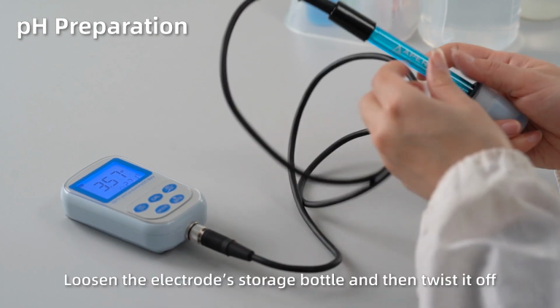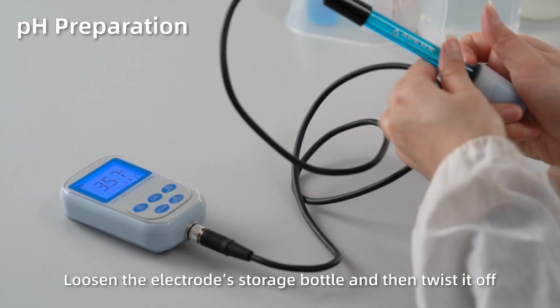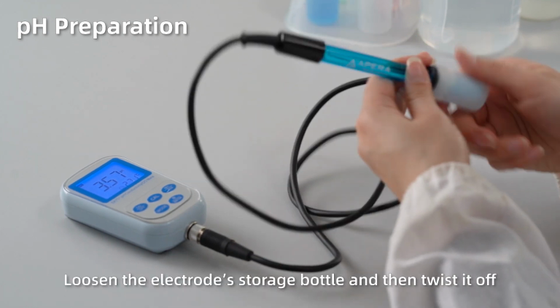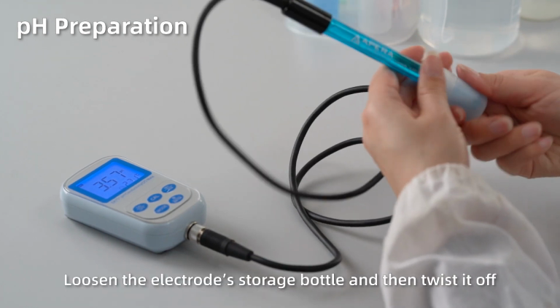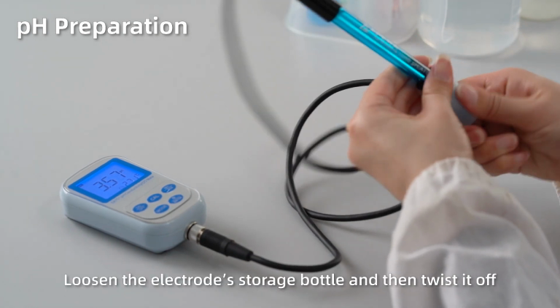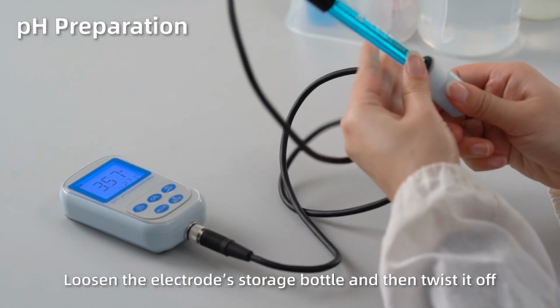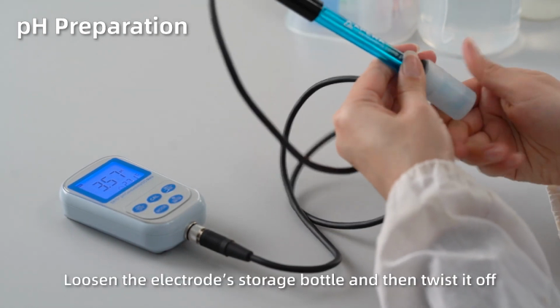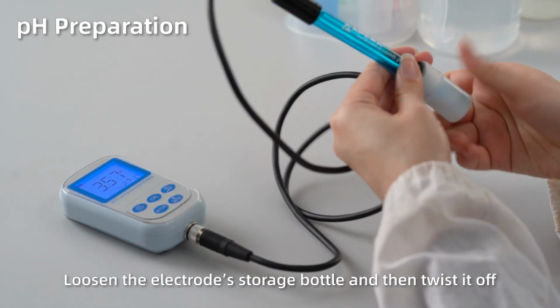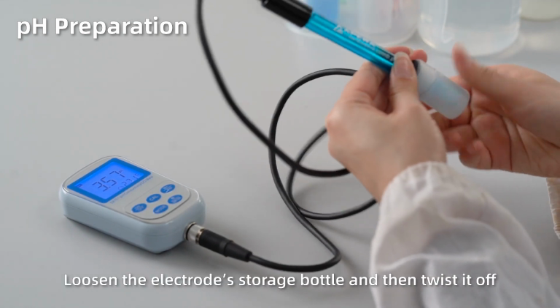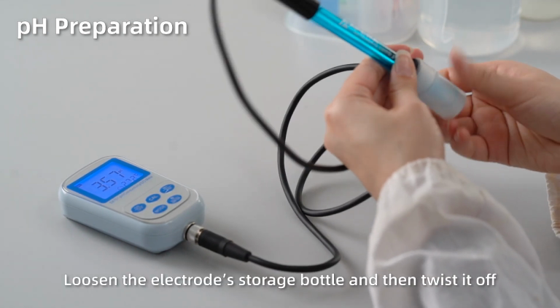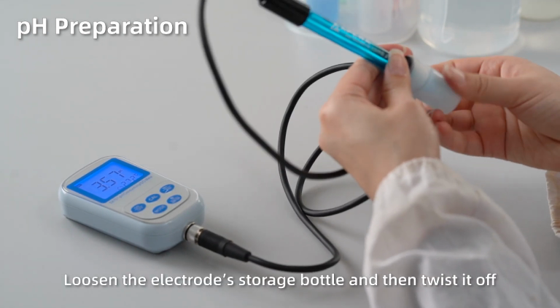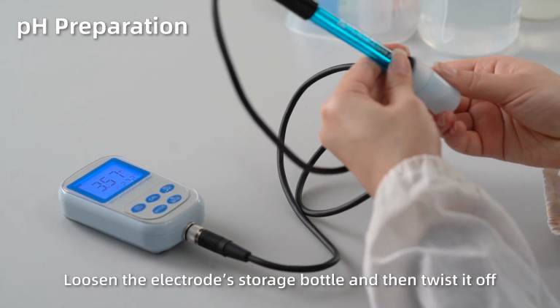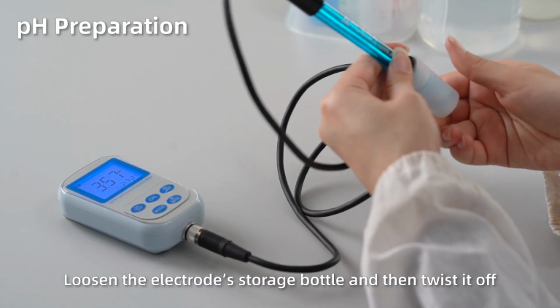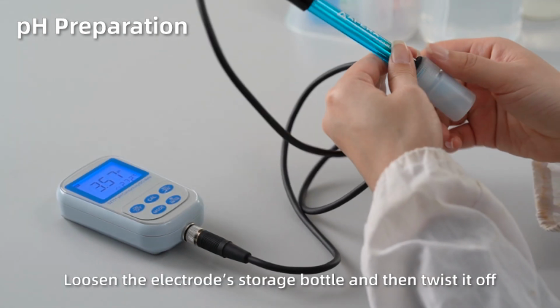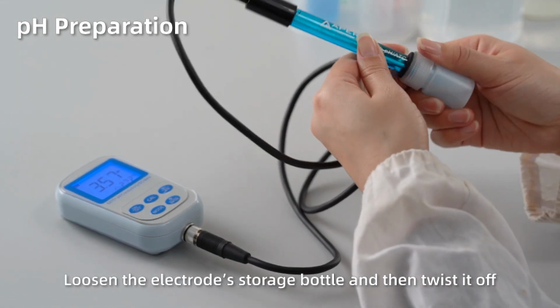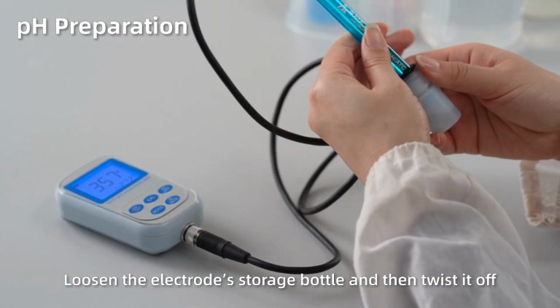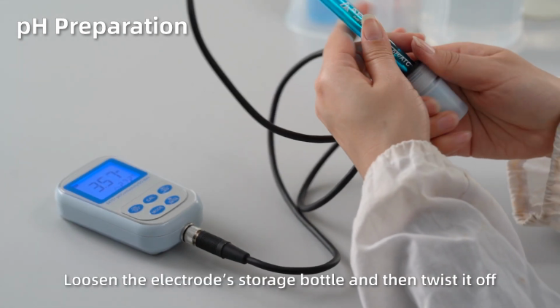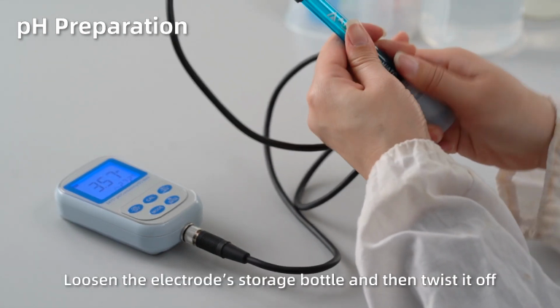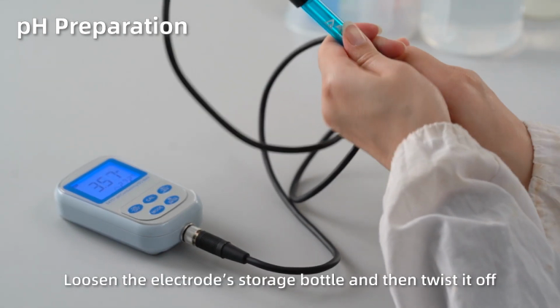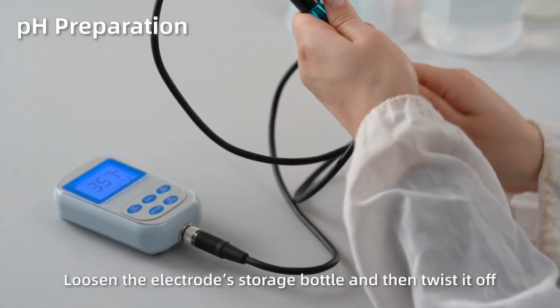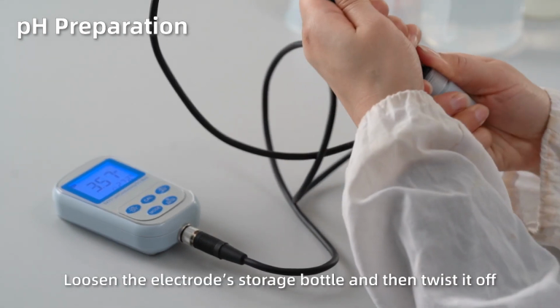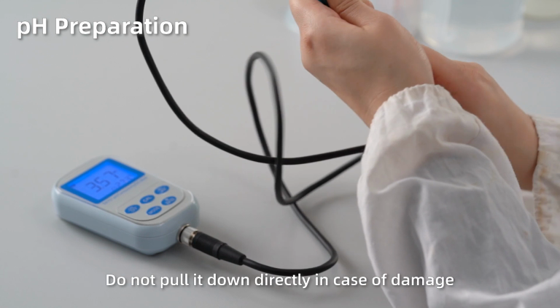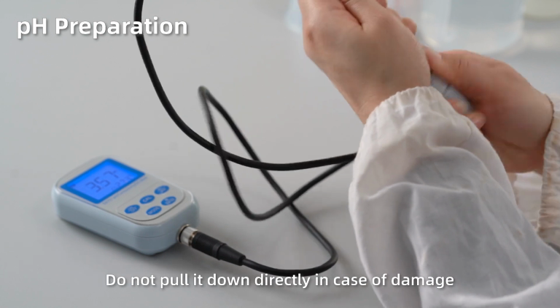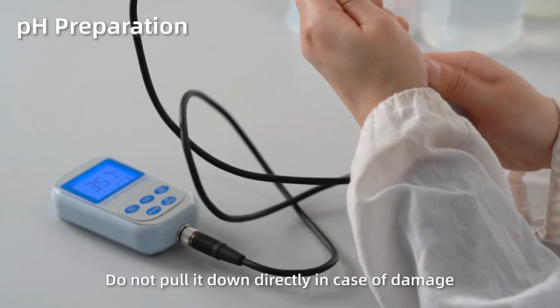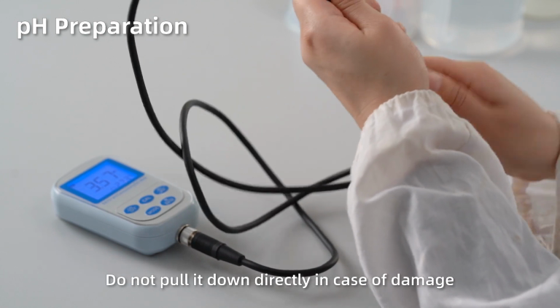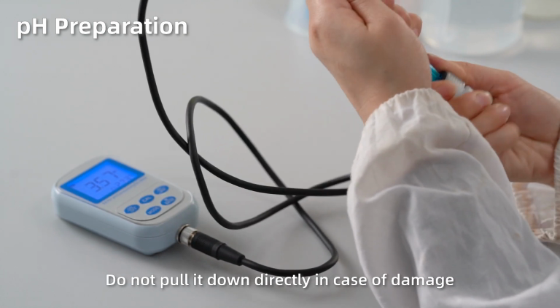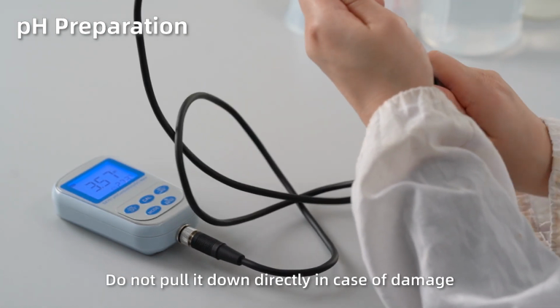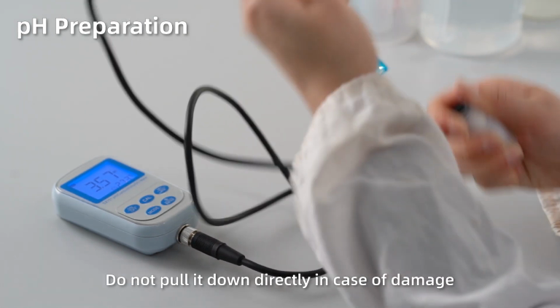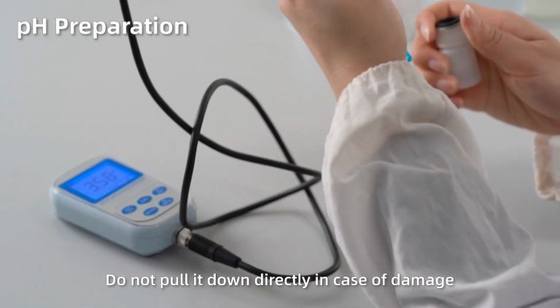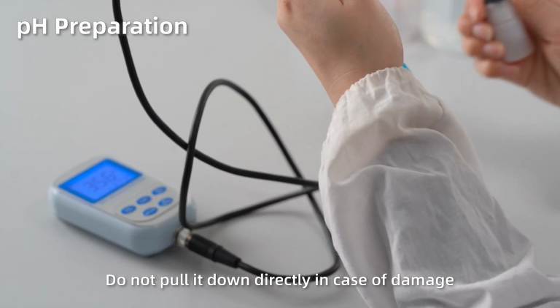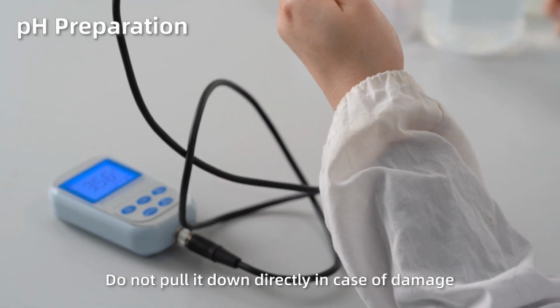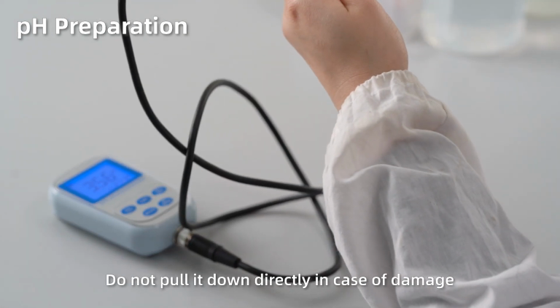Loosen the electrode storage bottle and then twist it off. Do not pull it down directly in case of damage.